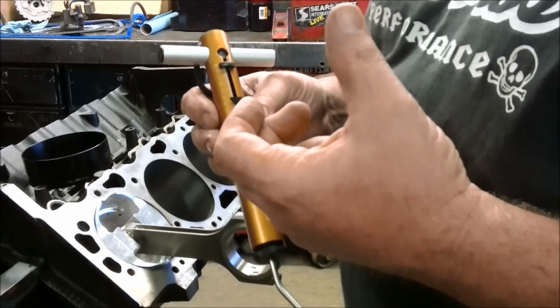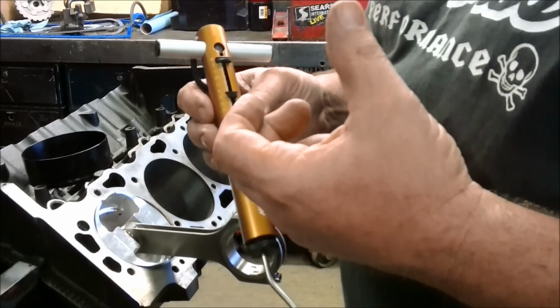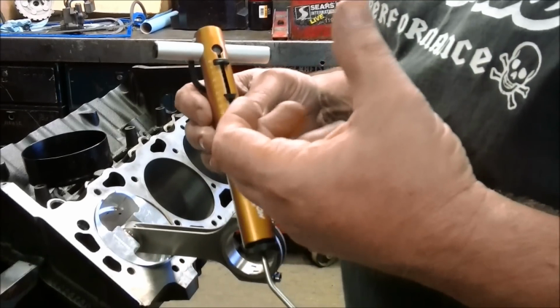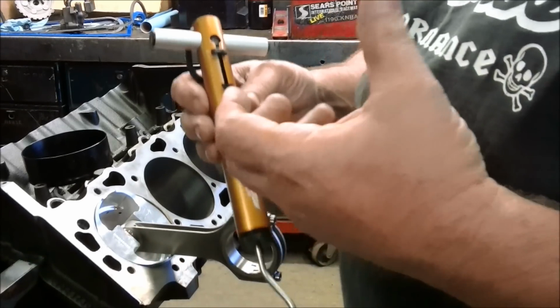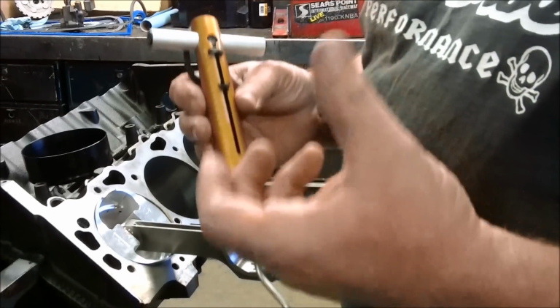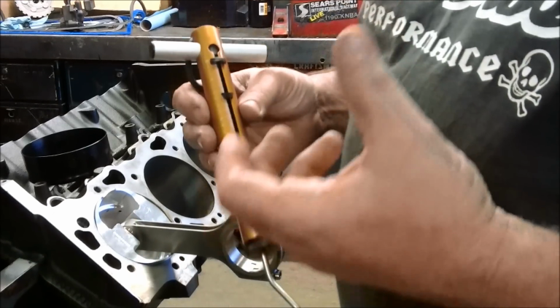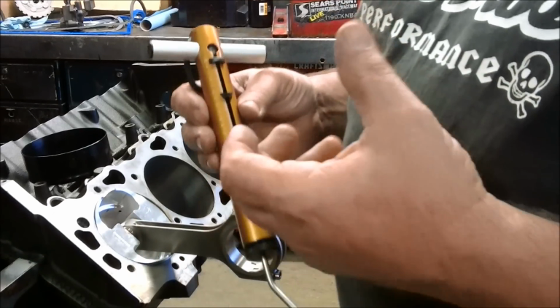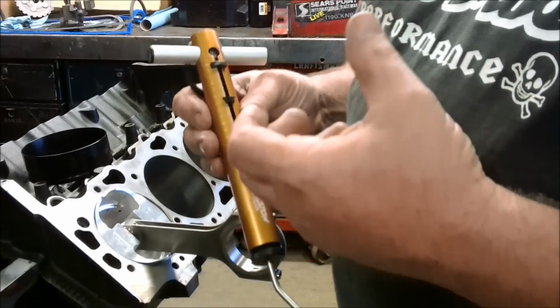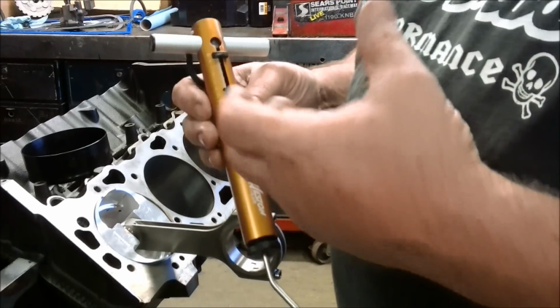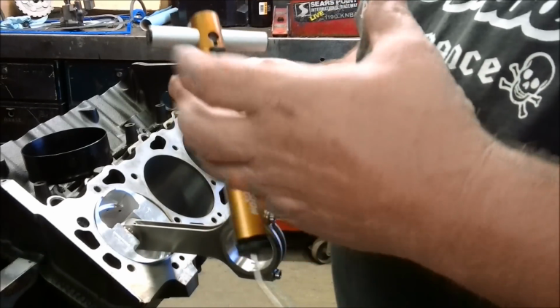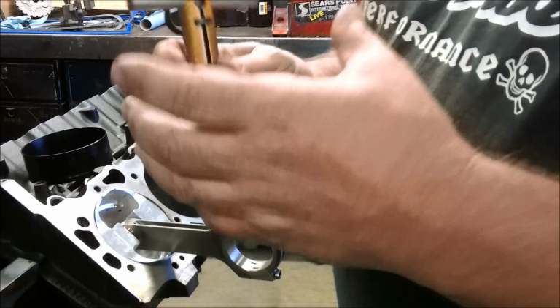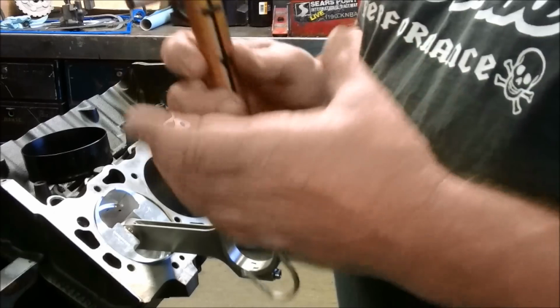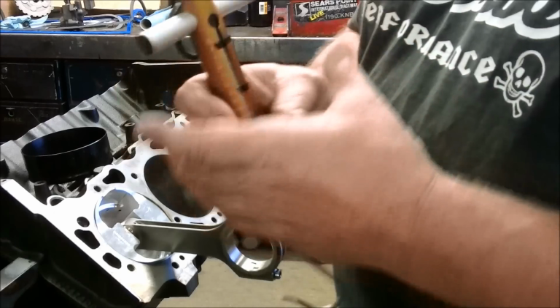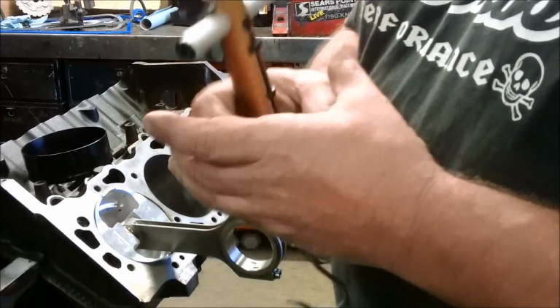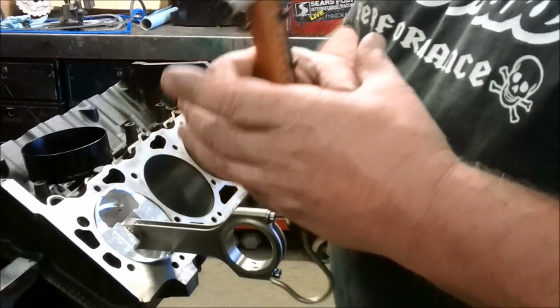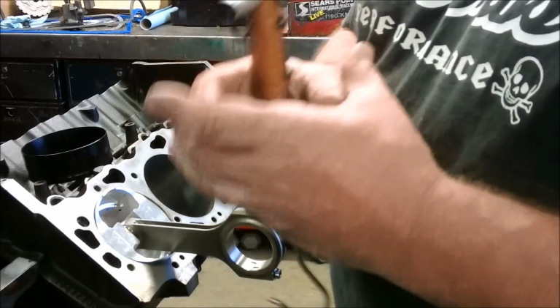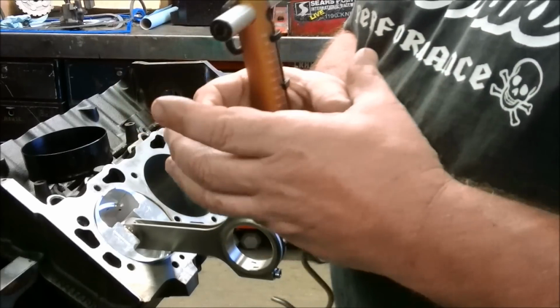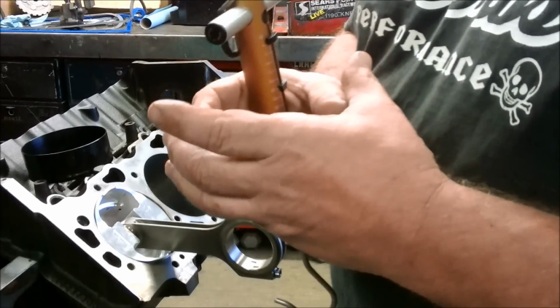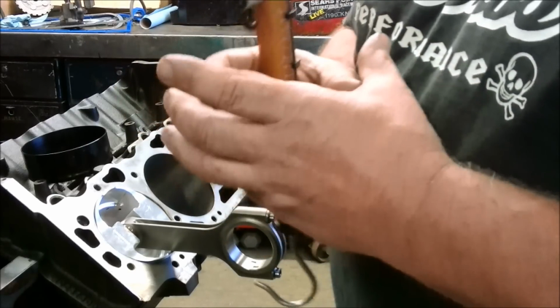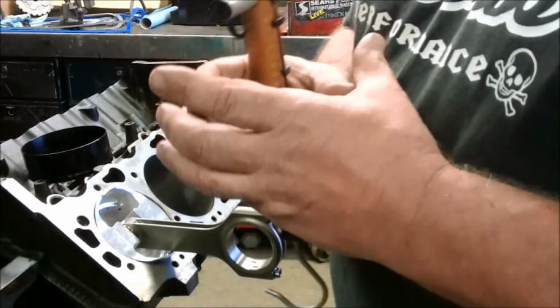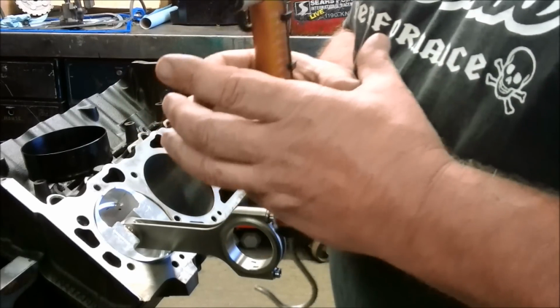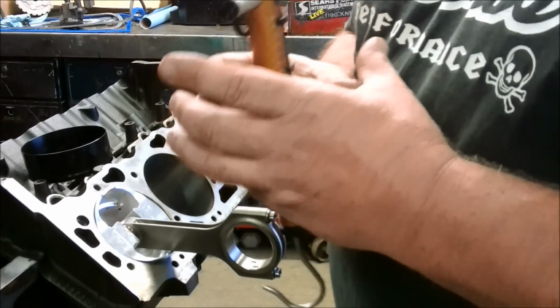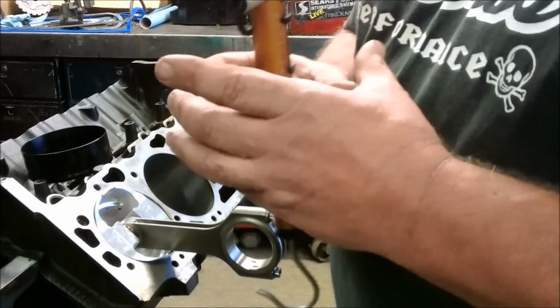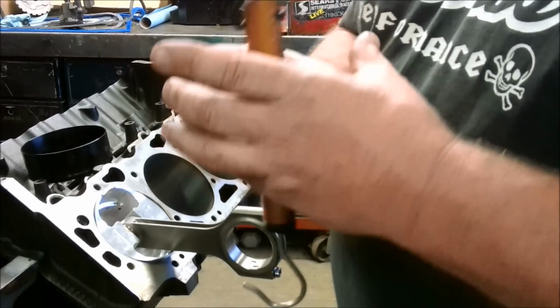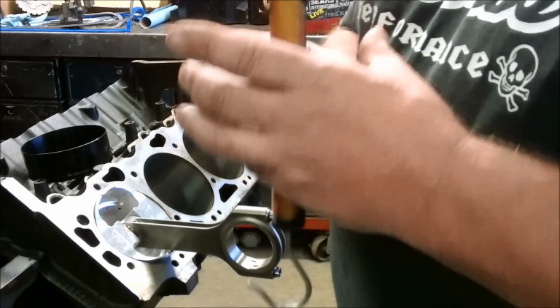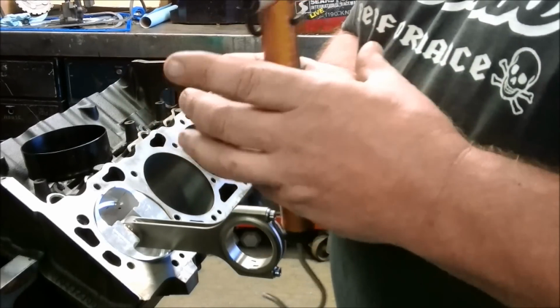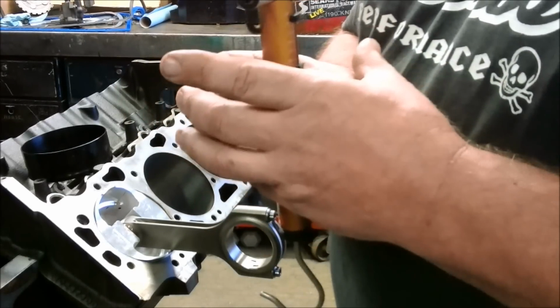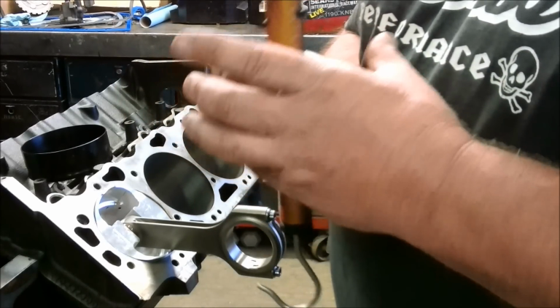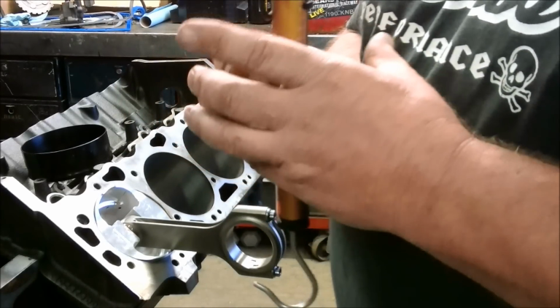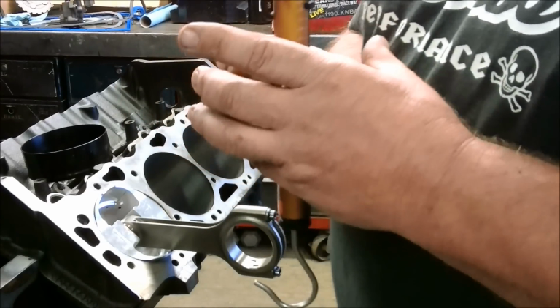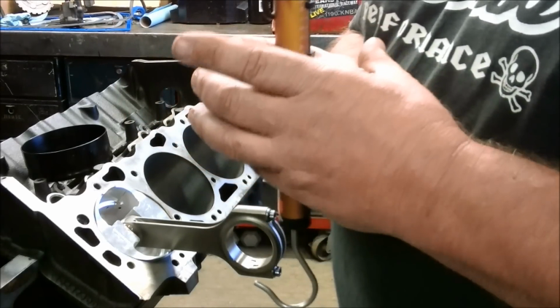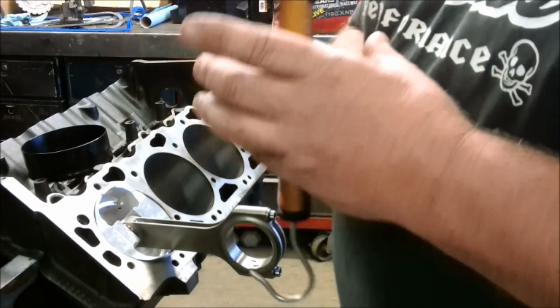I have seen some foreign cars with some real small pistons that go down to around 10 pounds of drag.